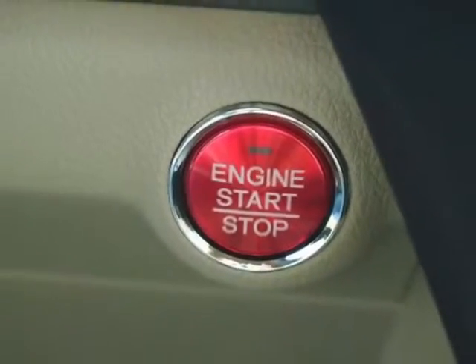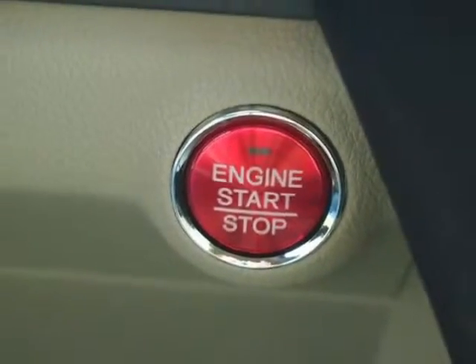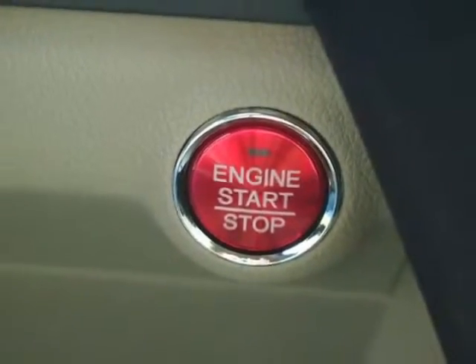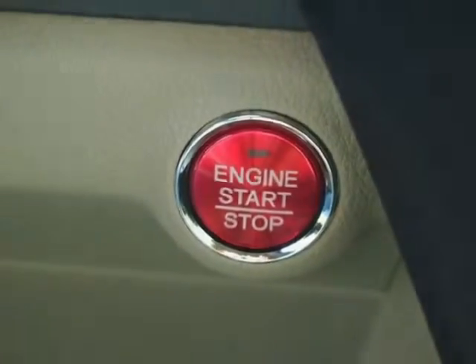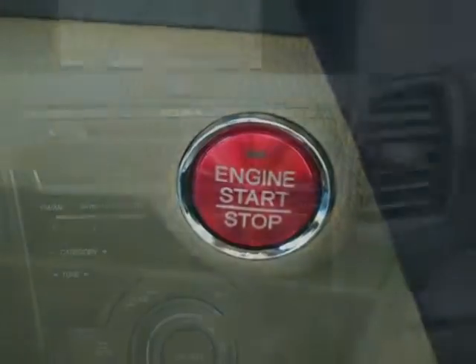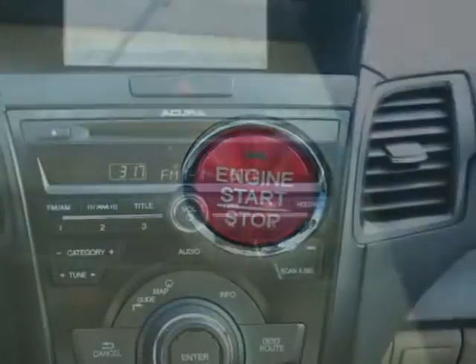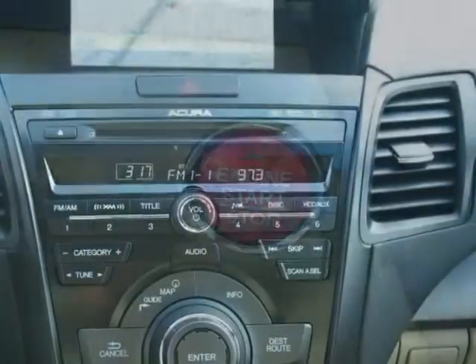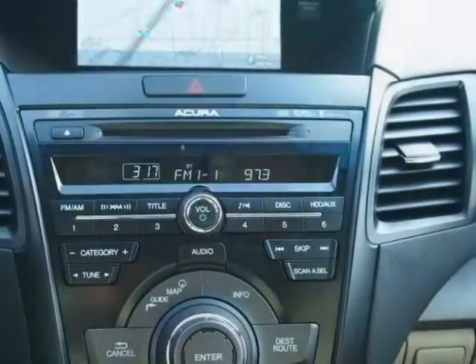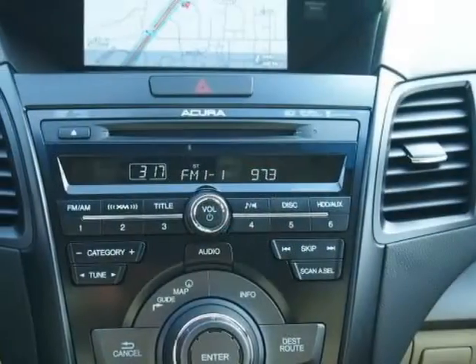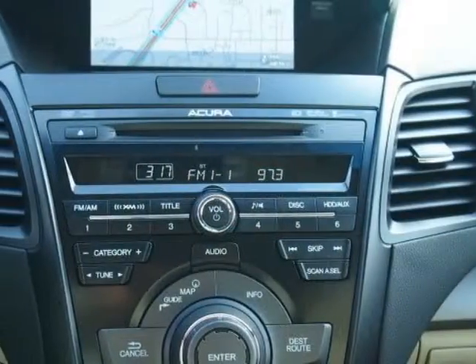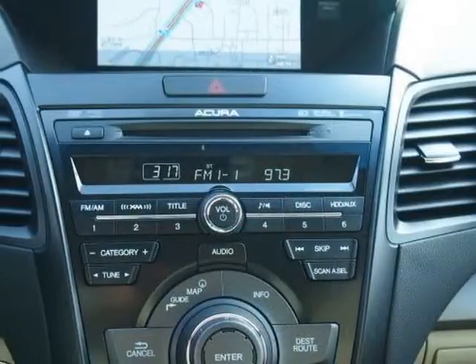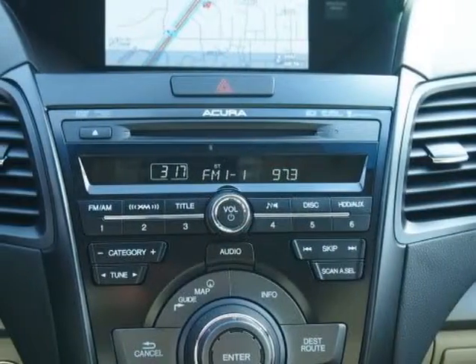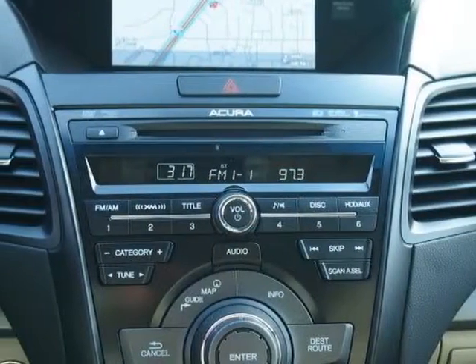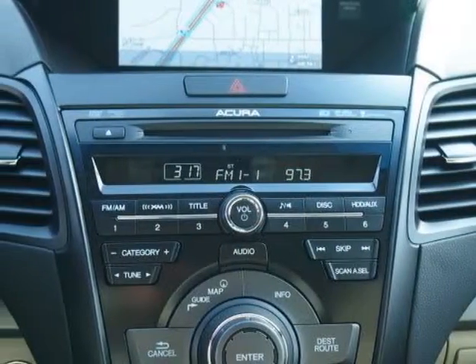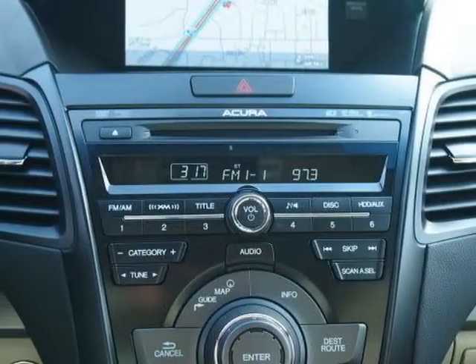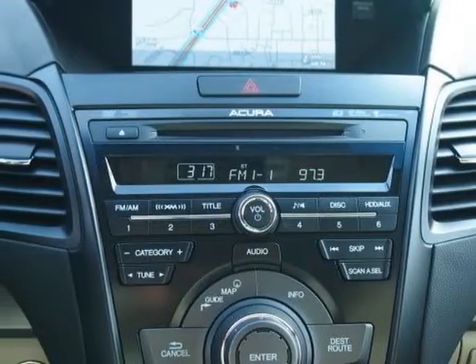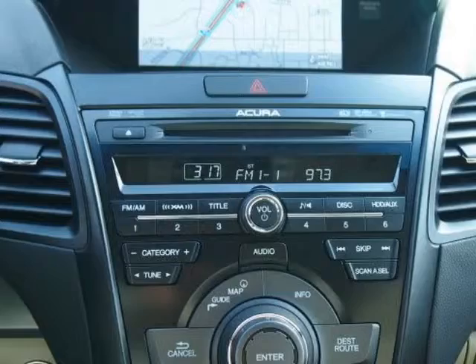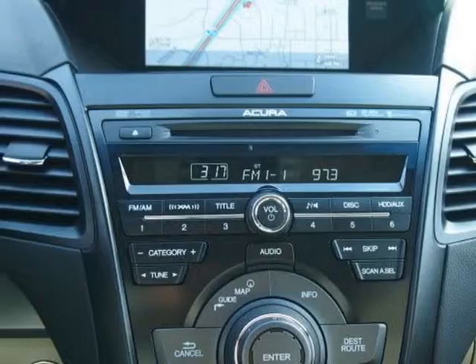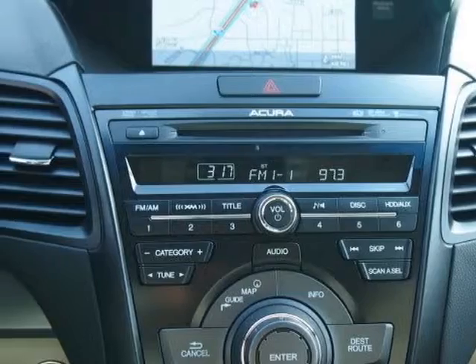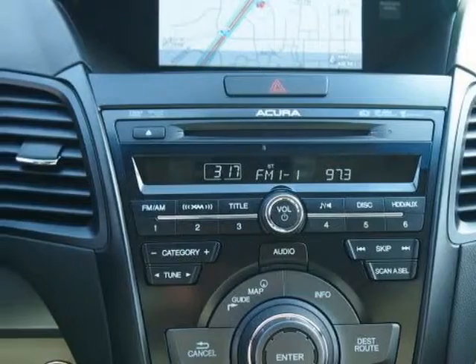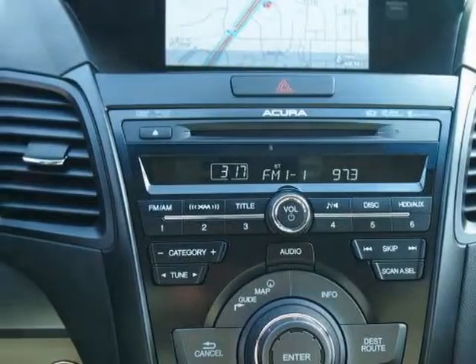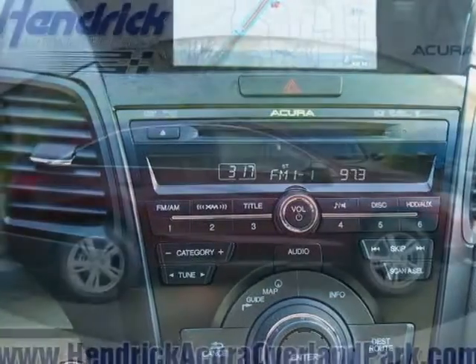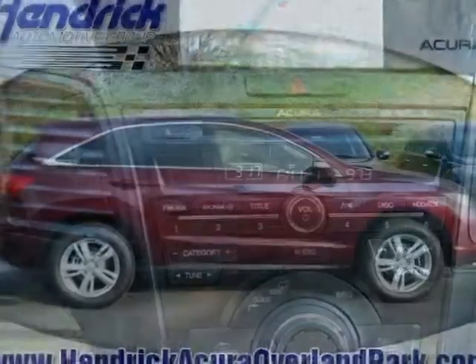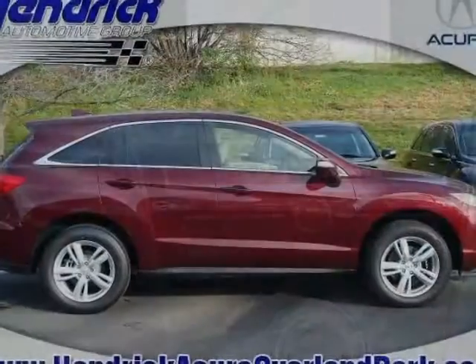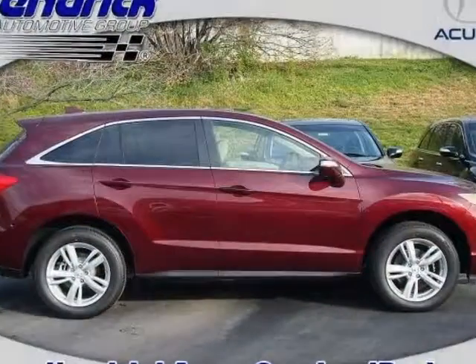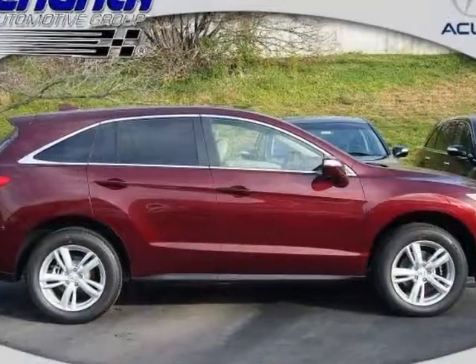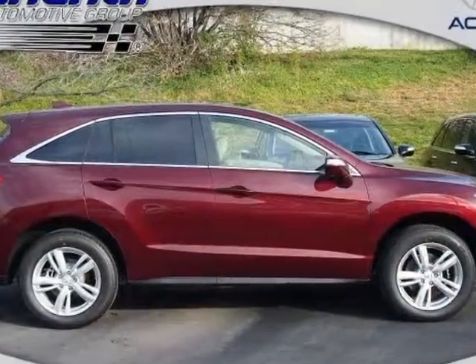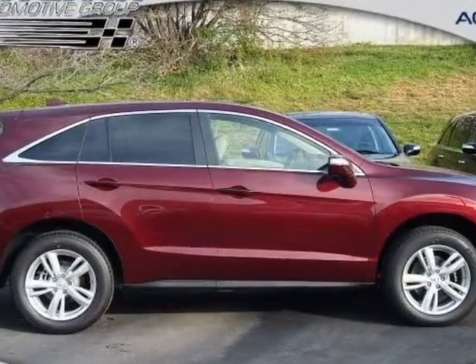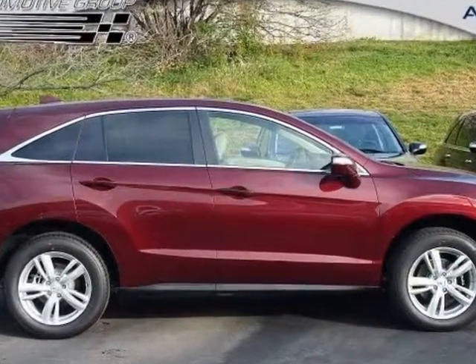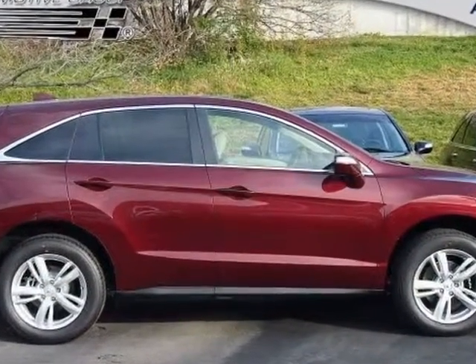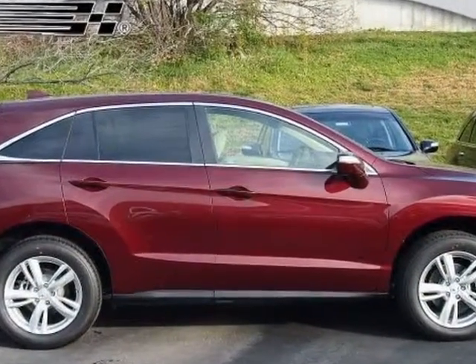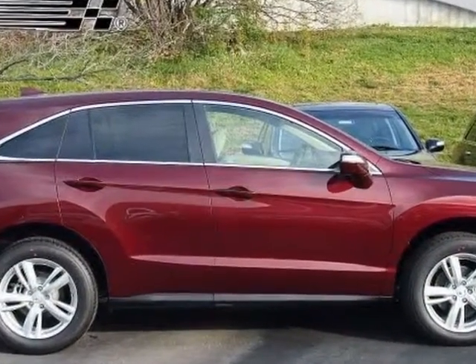Call 800-875-2287 or email our friendly sales staff today to schedule a test drive.